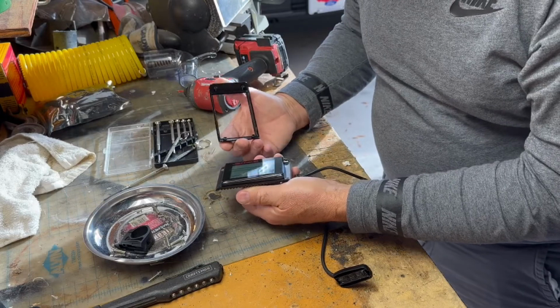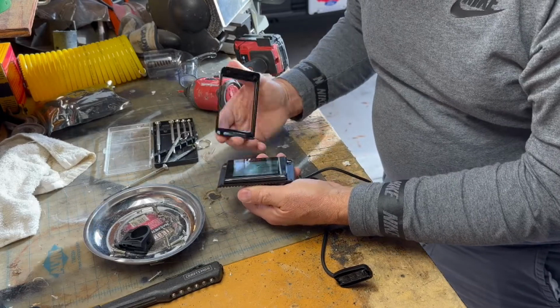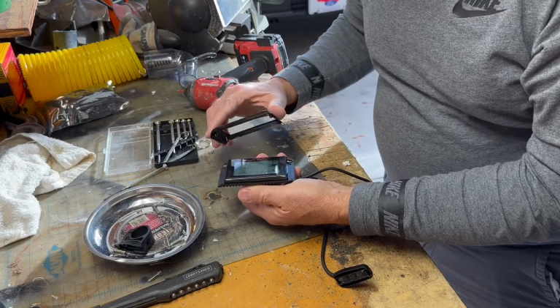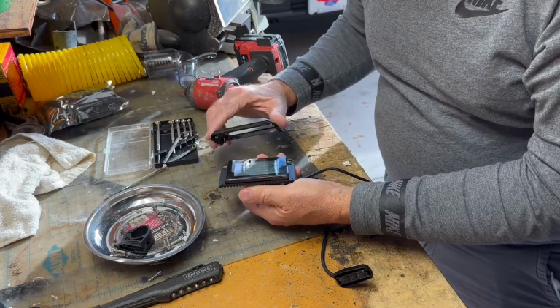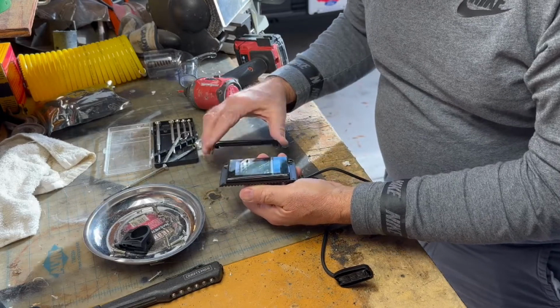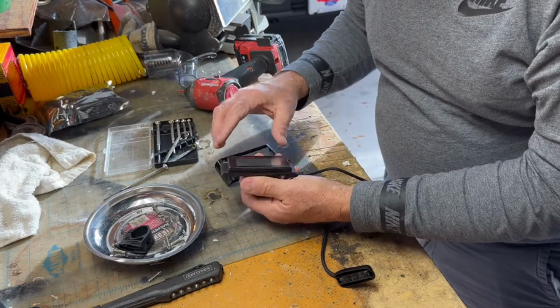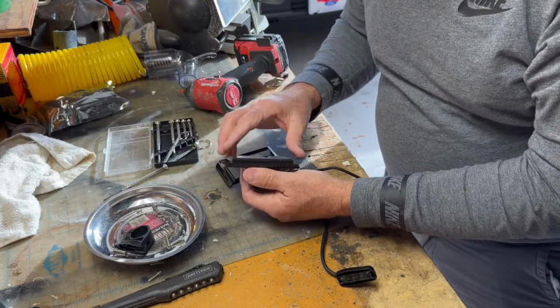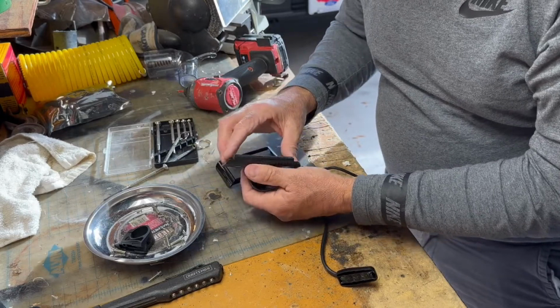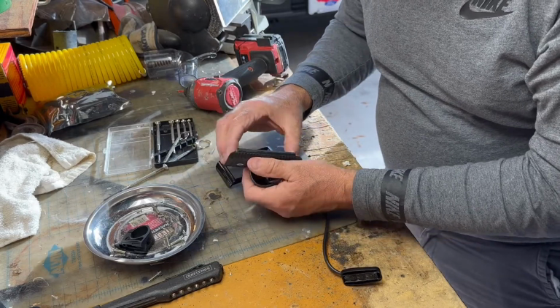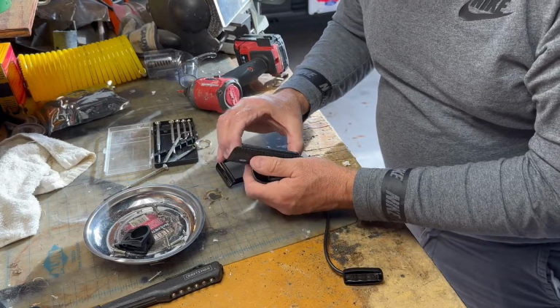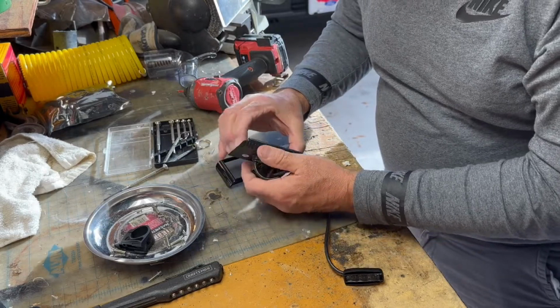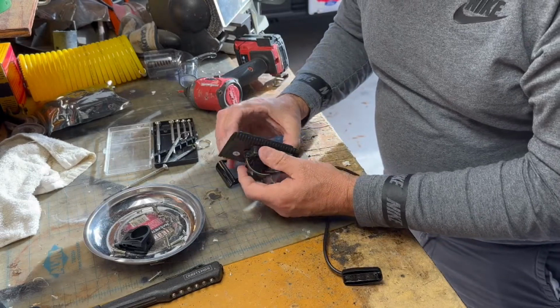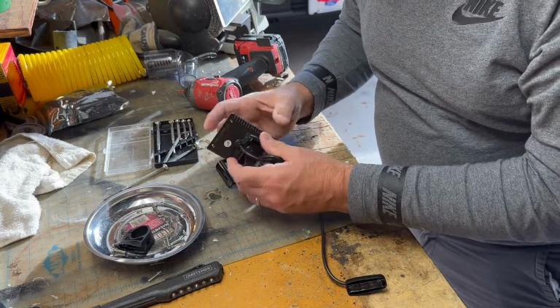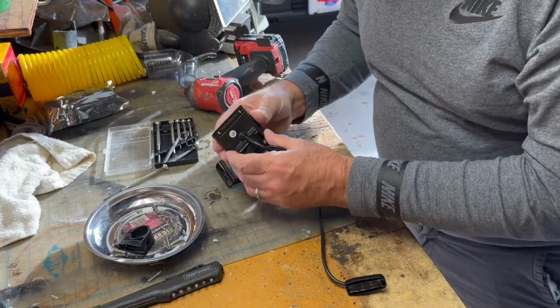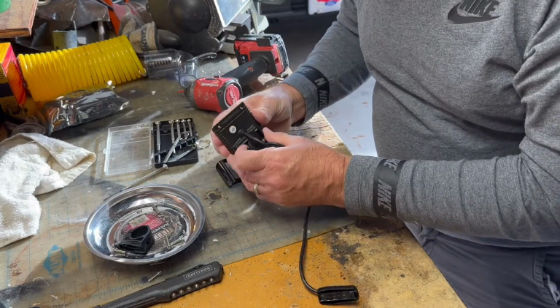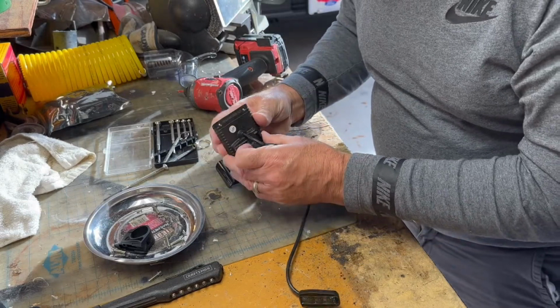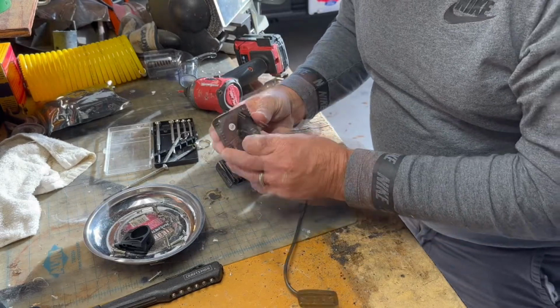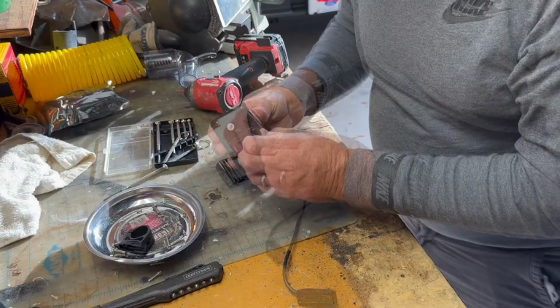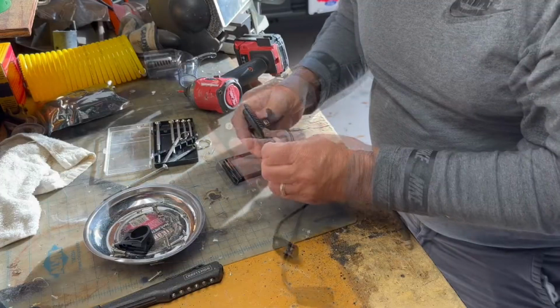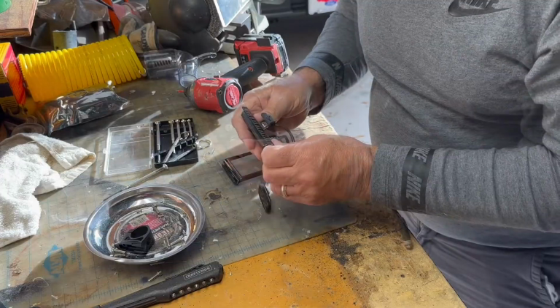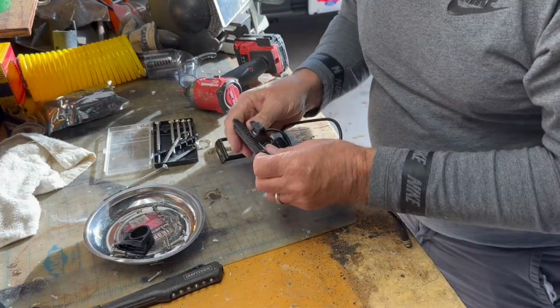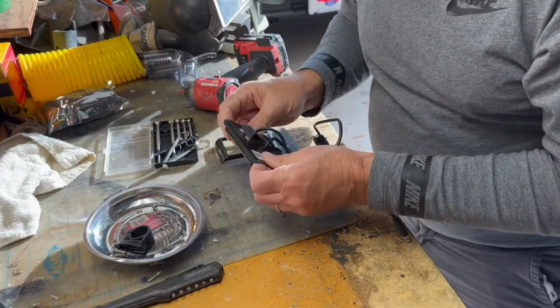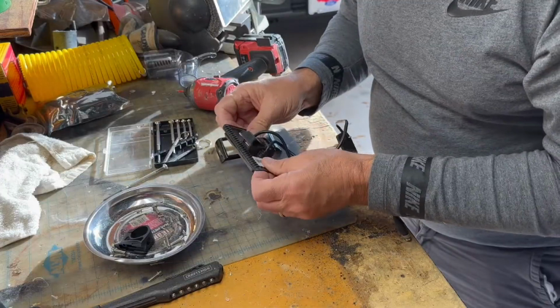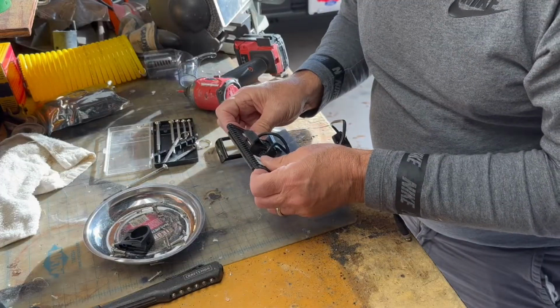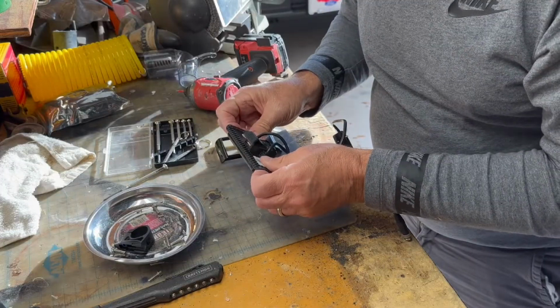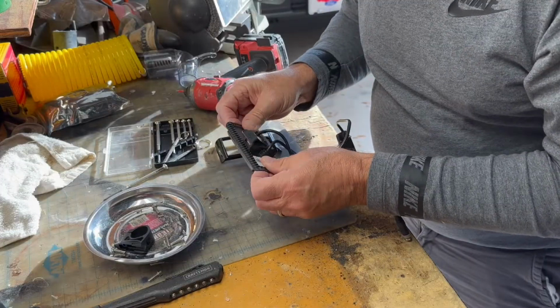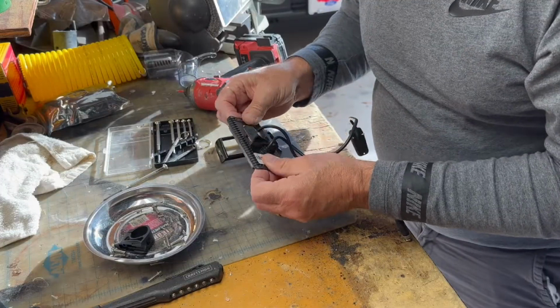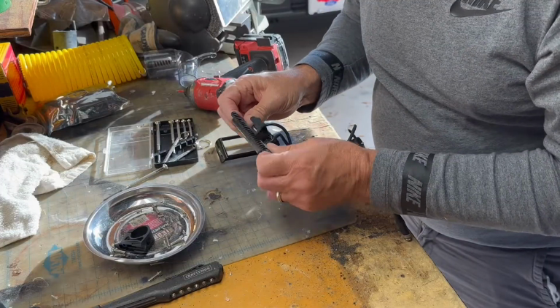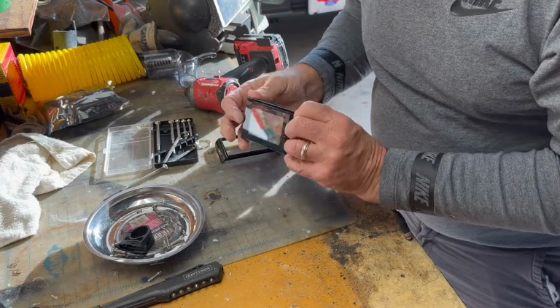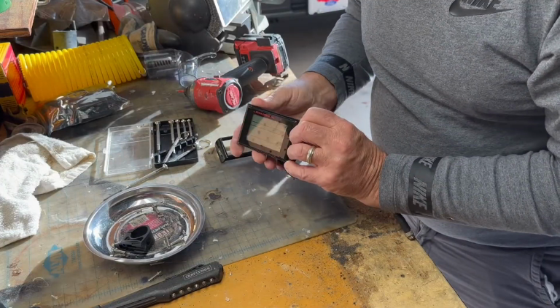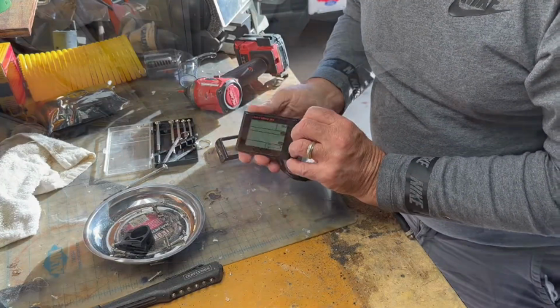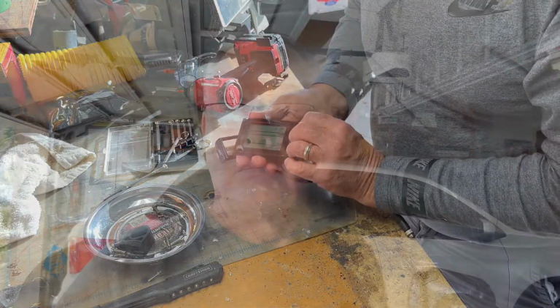Looking at the LCD screen, it looks like a sealed unit. There's no realistic way to get in there and repair it.